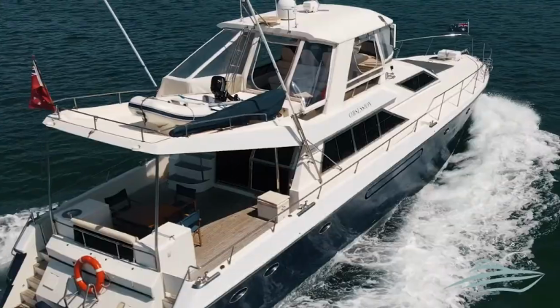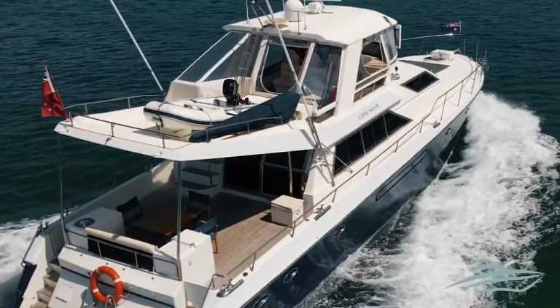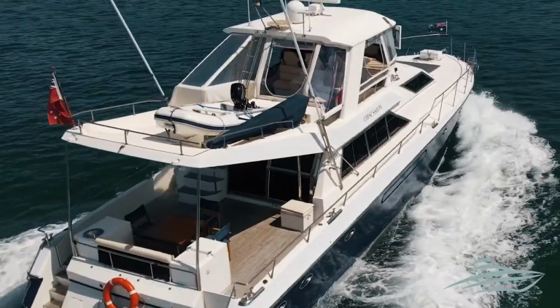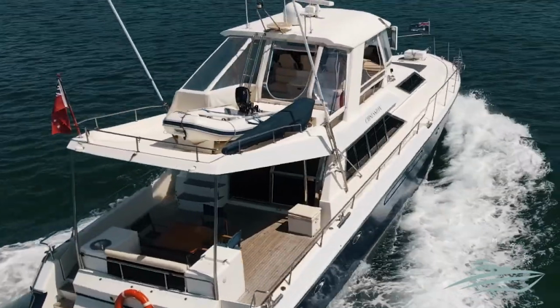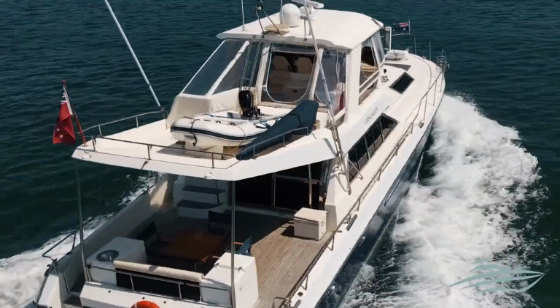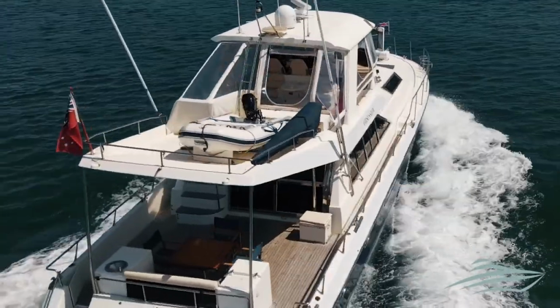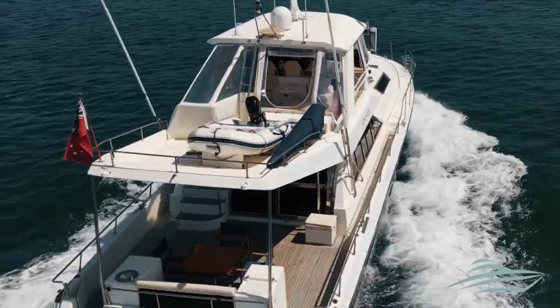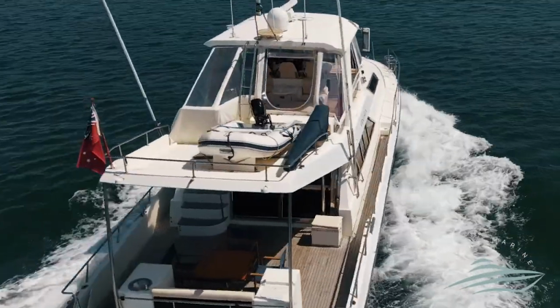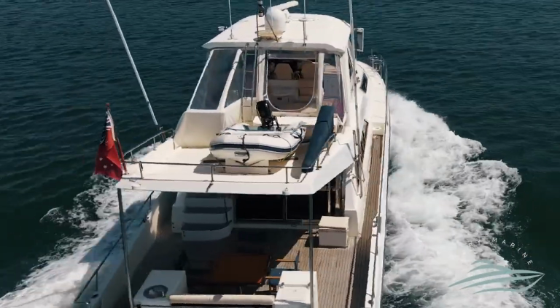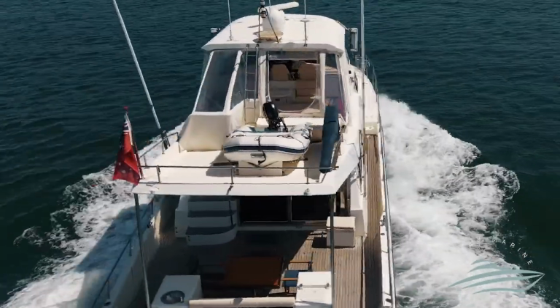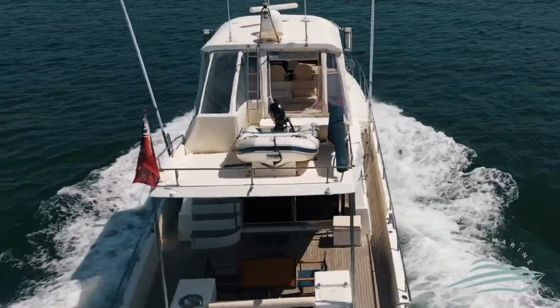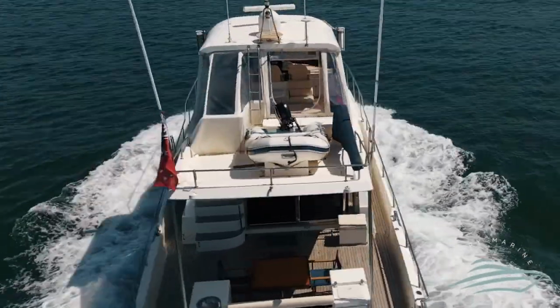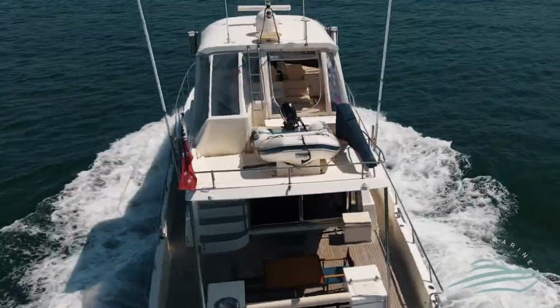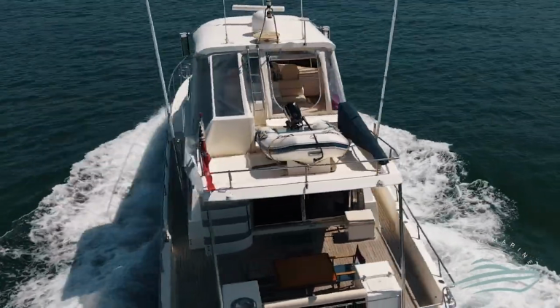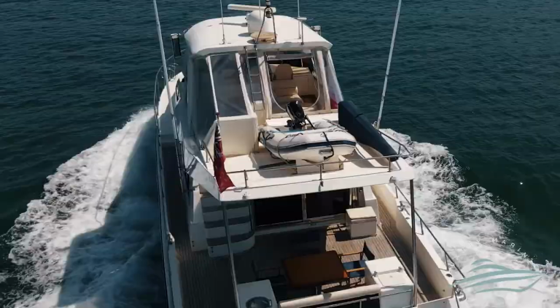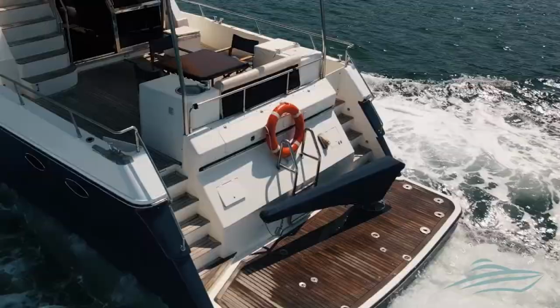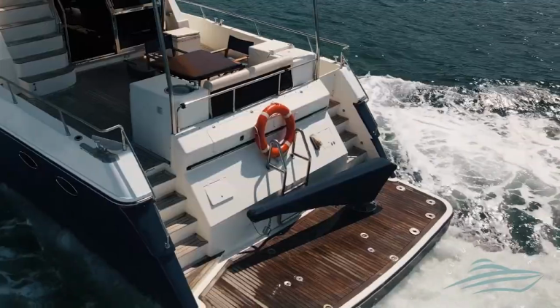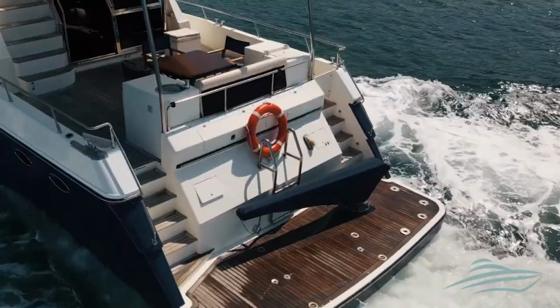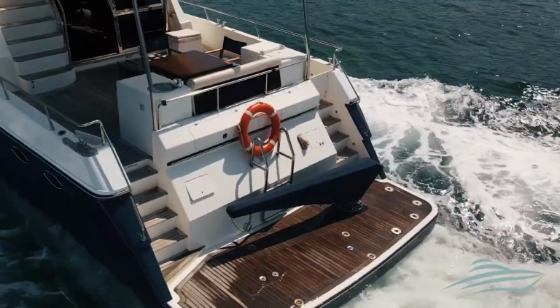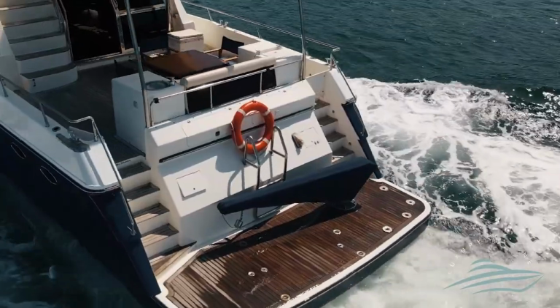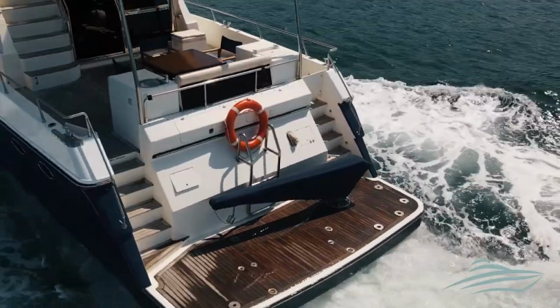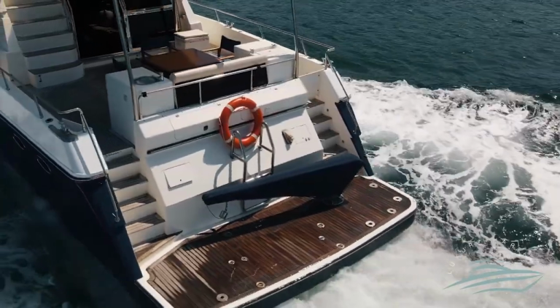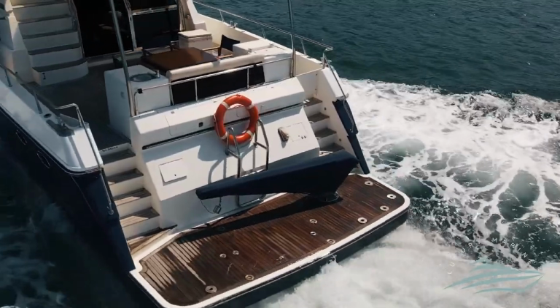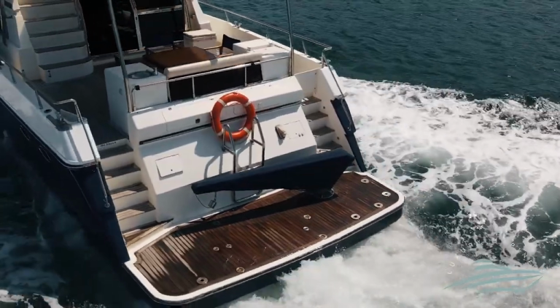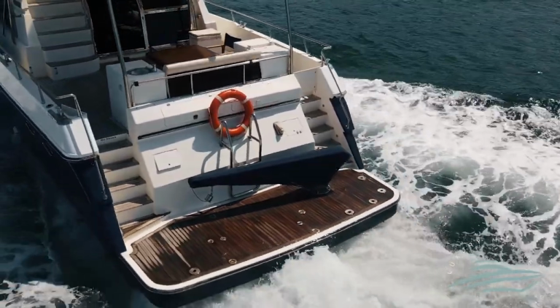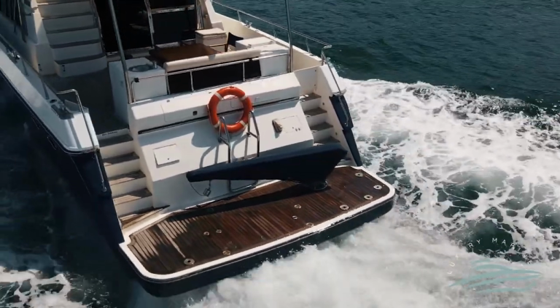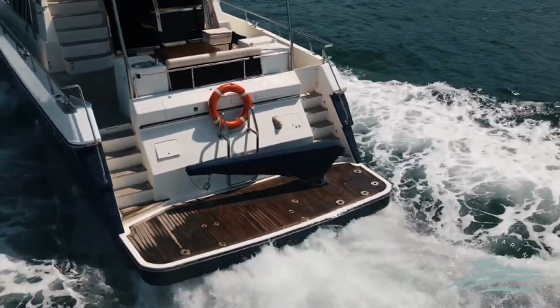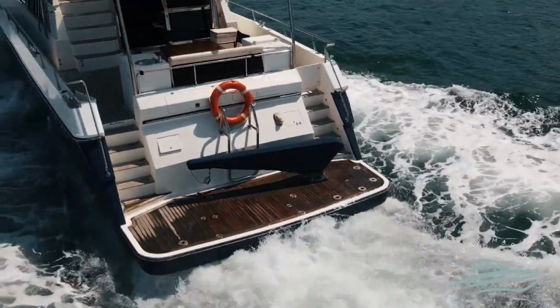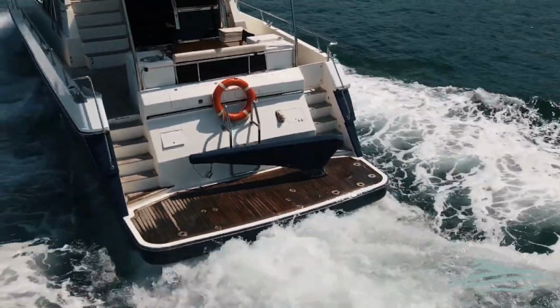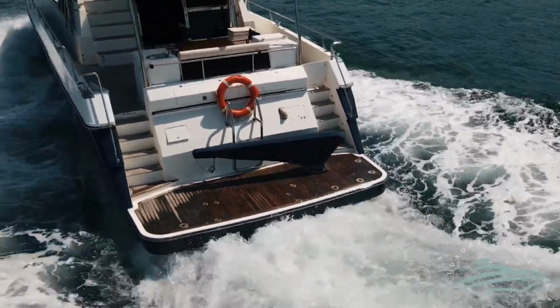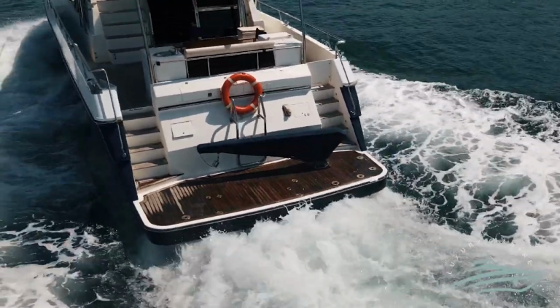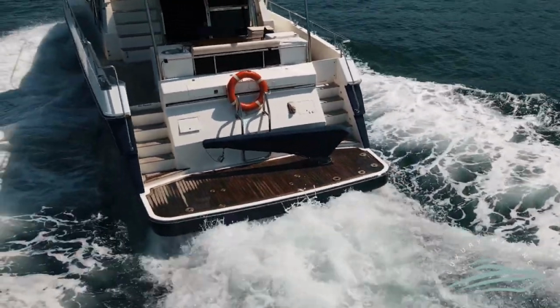This vessel comes with a 2019 model outboard tender and two hydraulic cranes on board to easily launch and retrieve your tender.